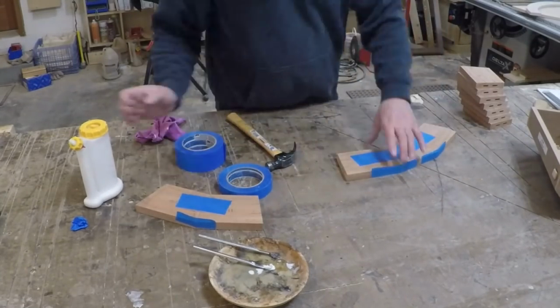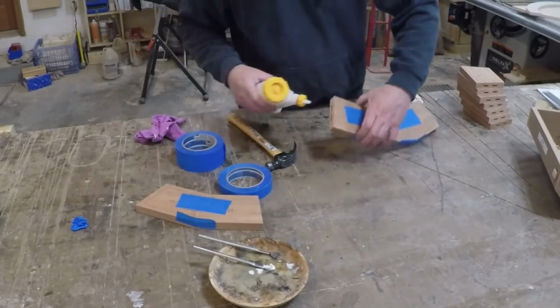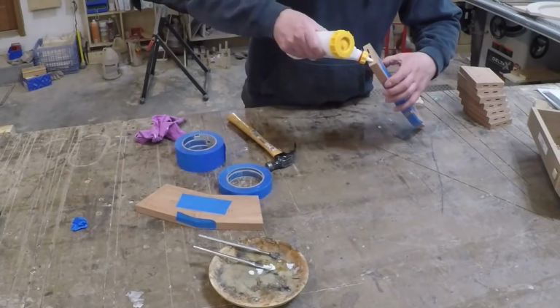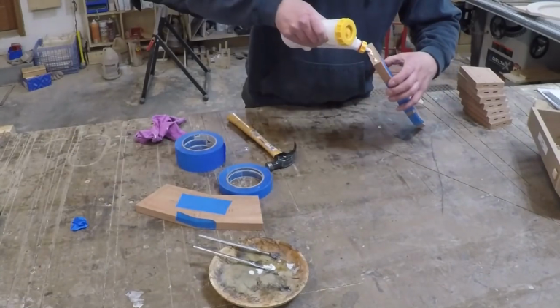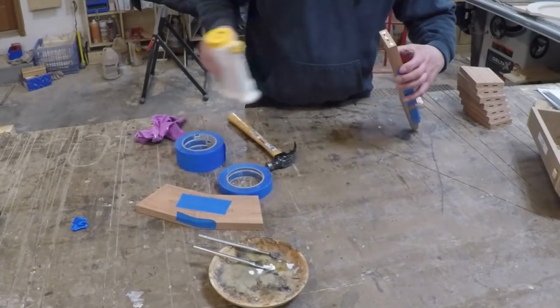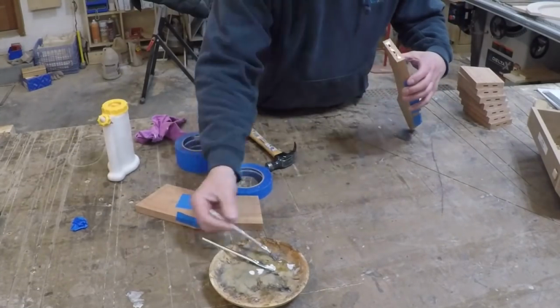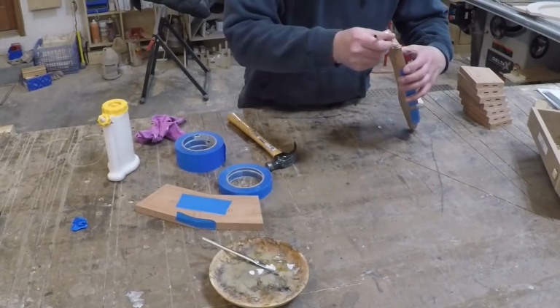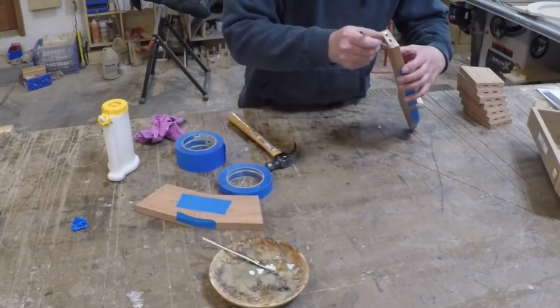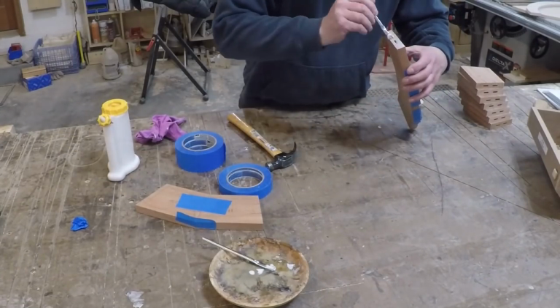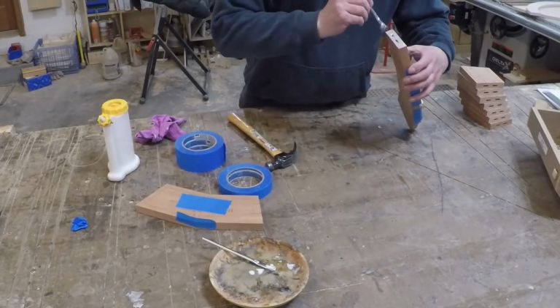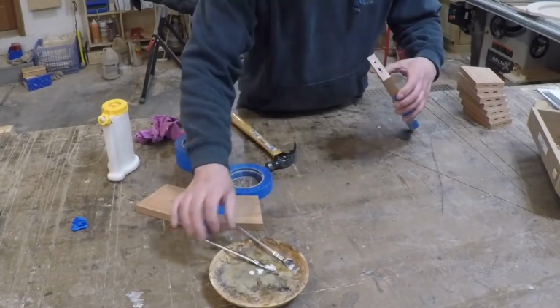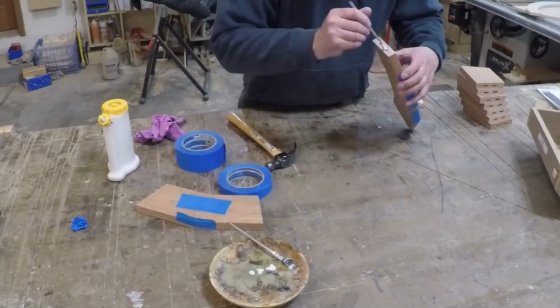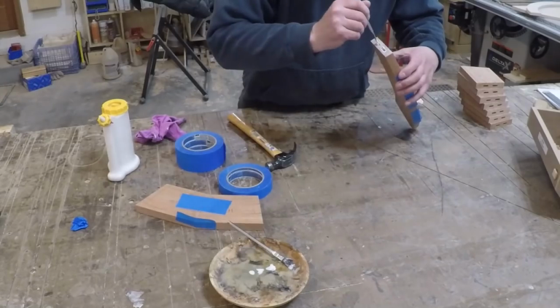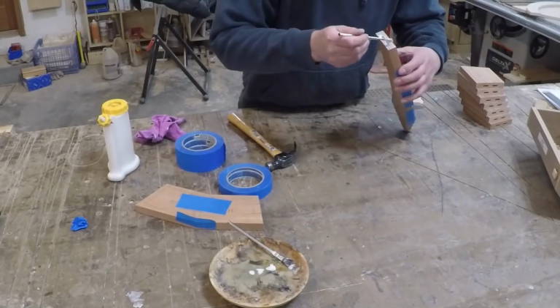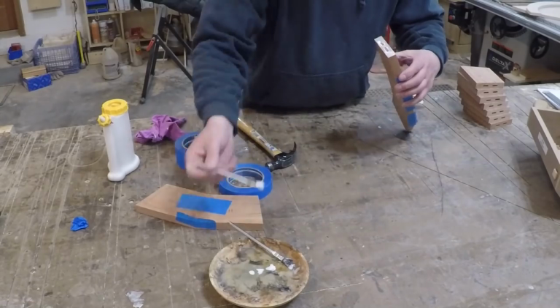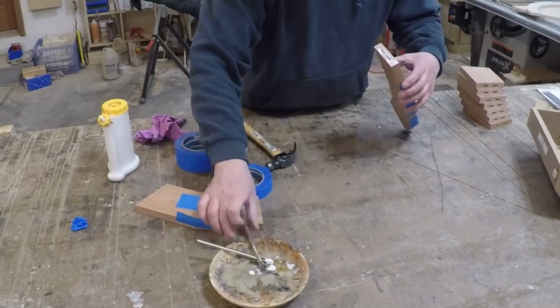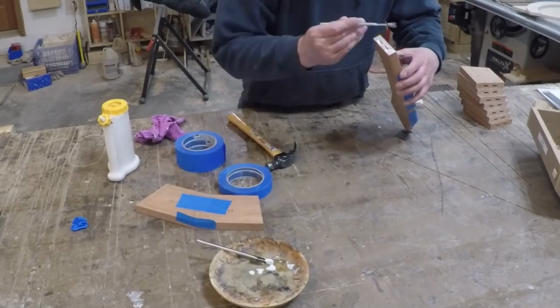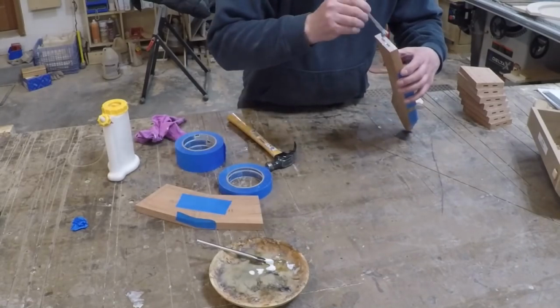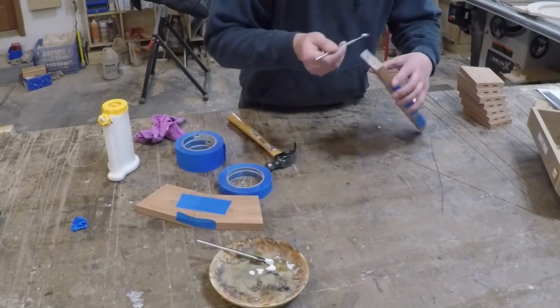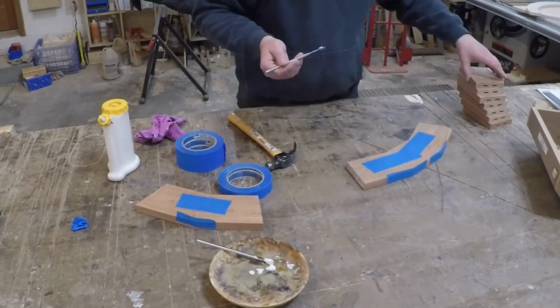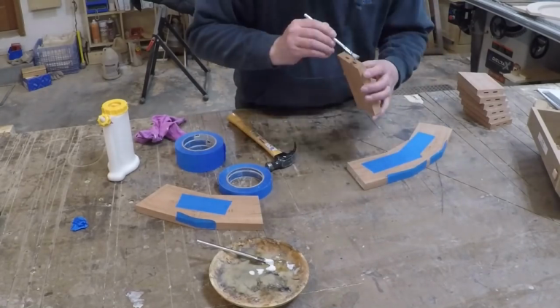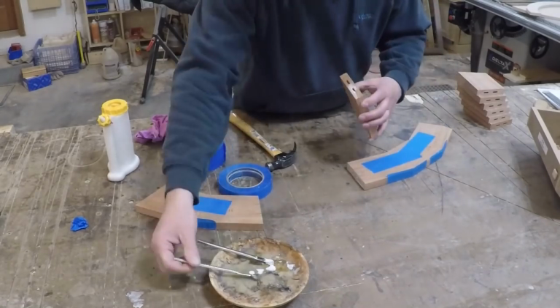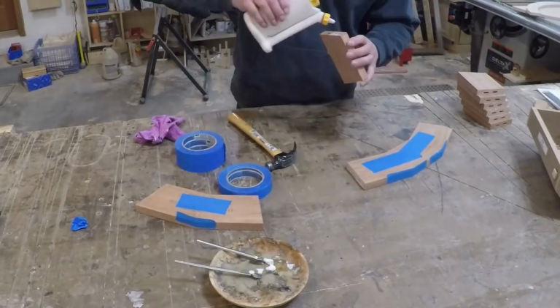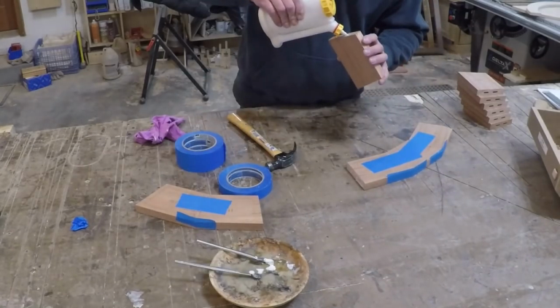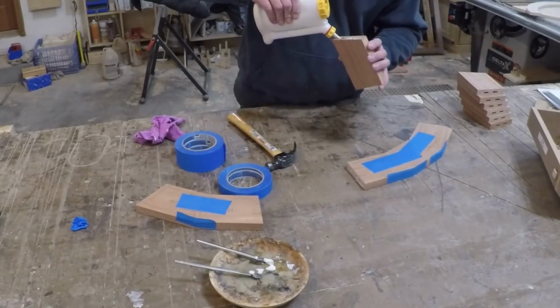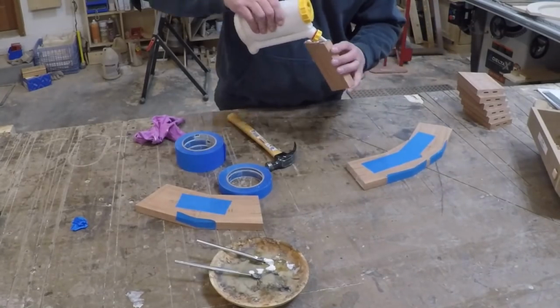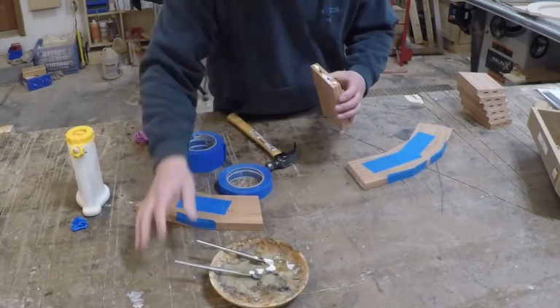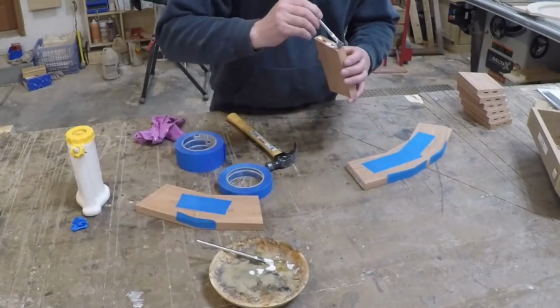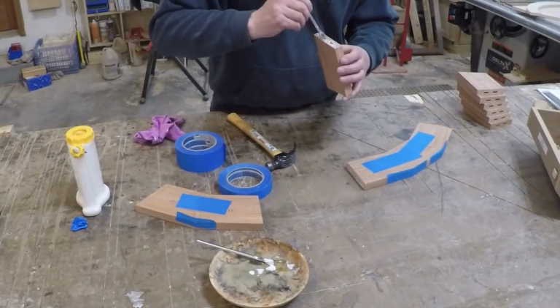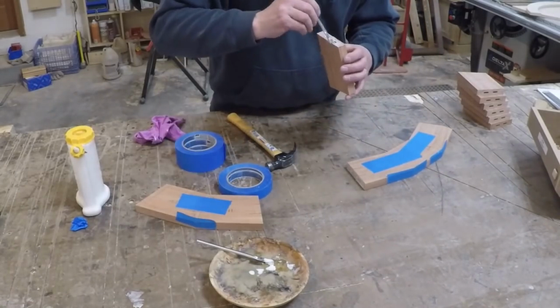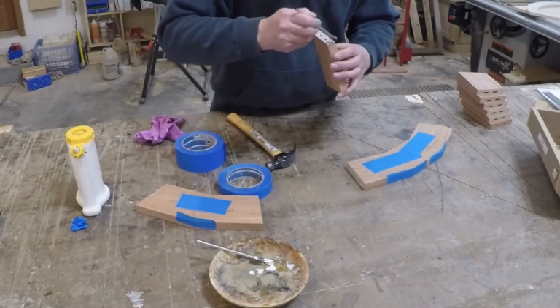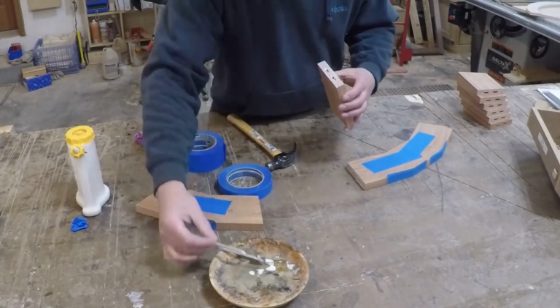To glue the segments together, I used floating tenons and some tape to hold it all together while the glue set up.